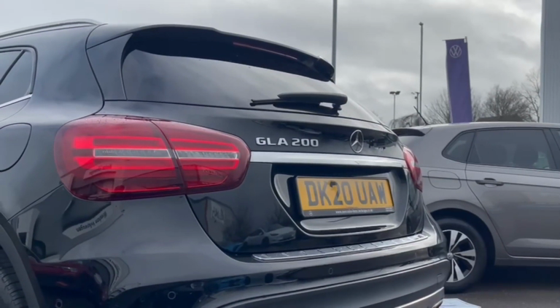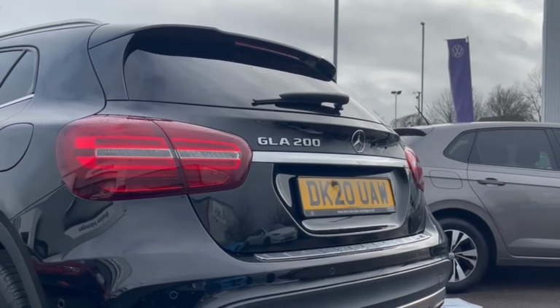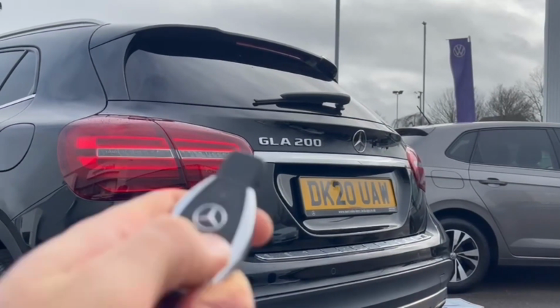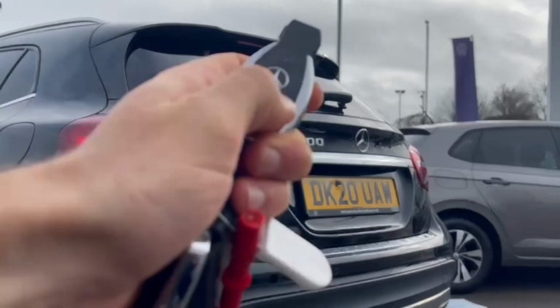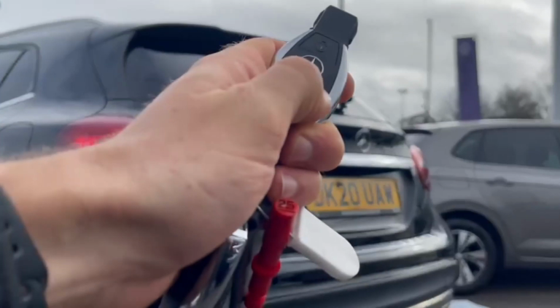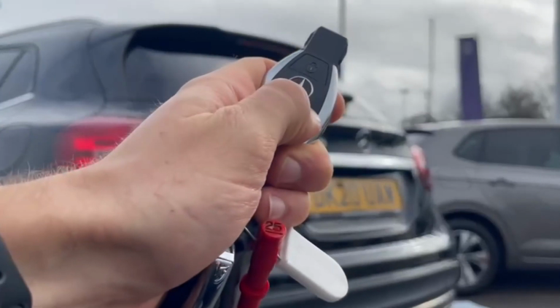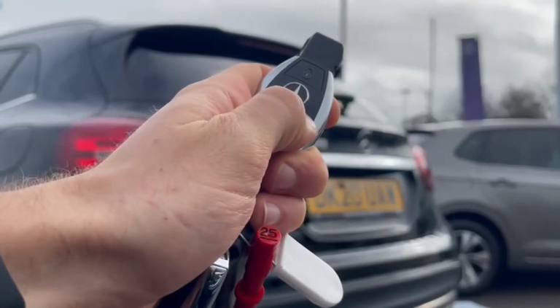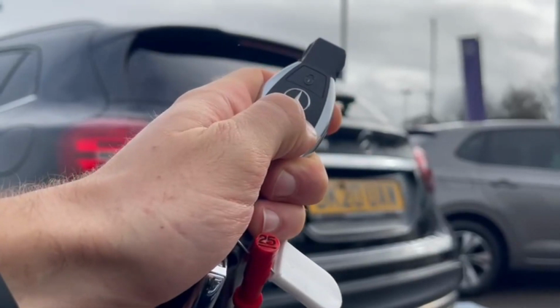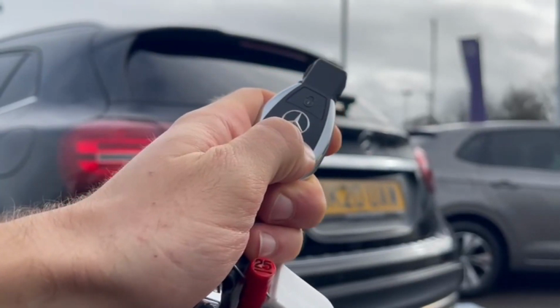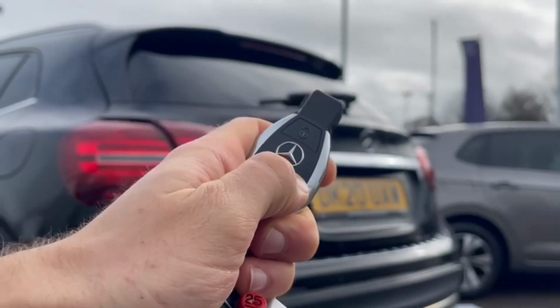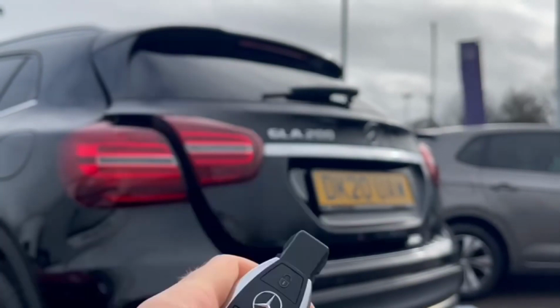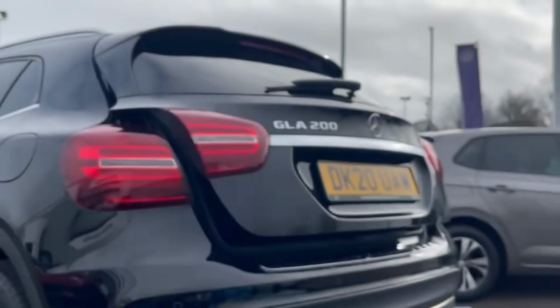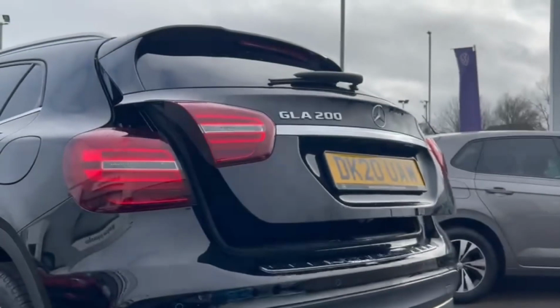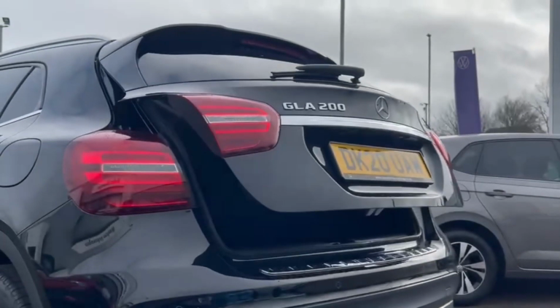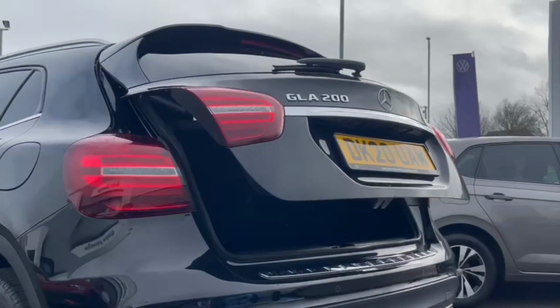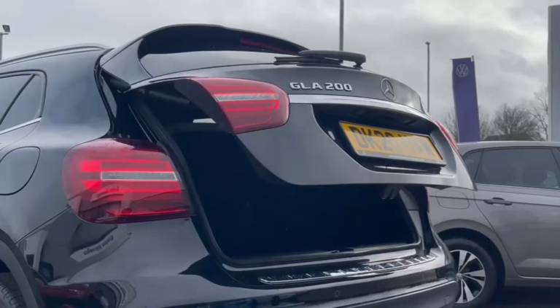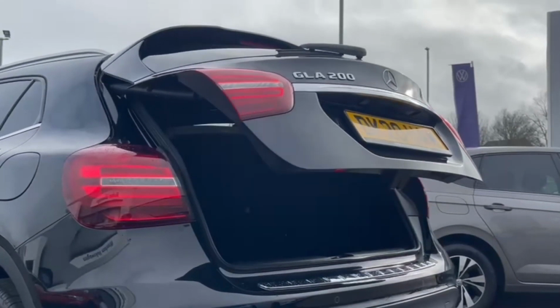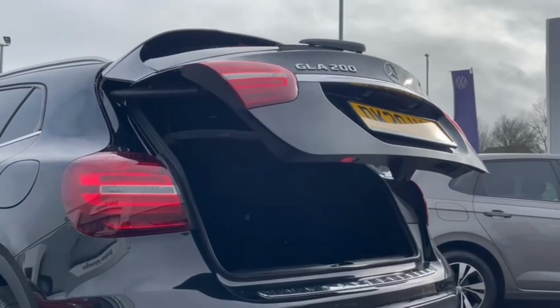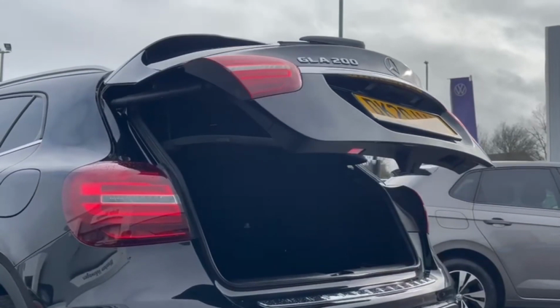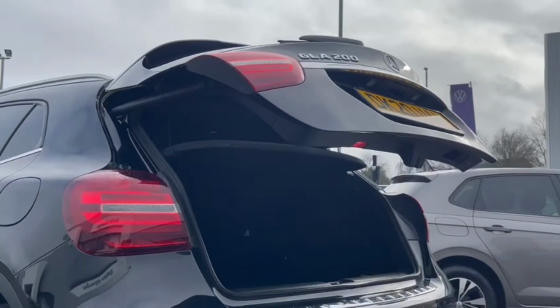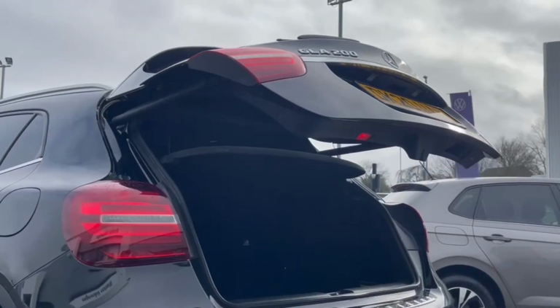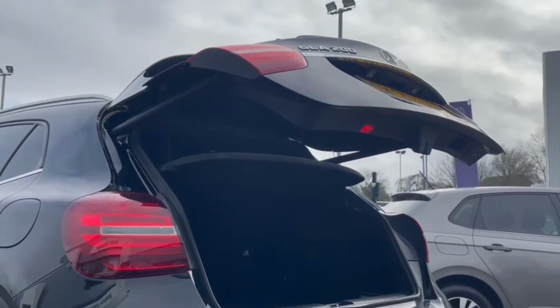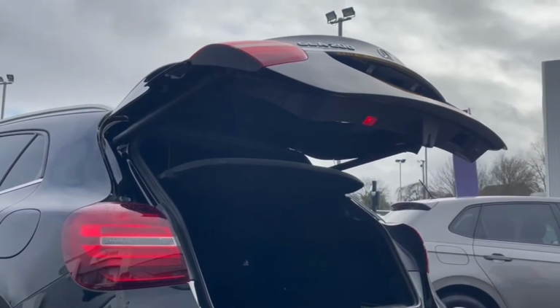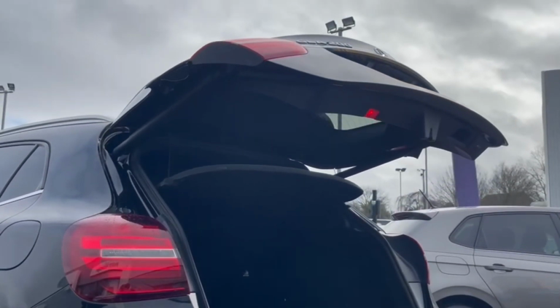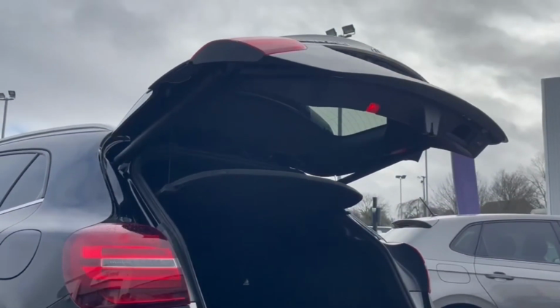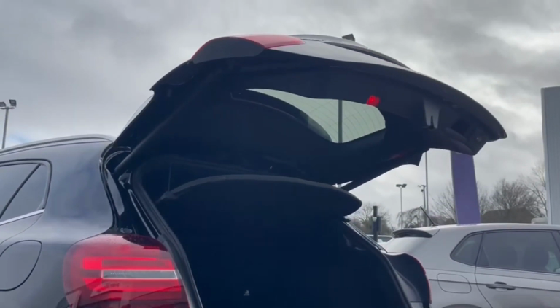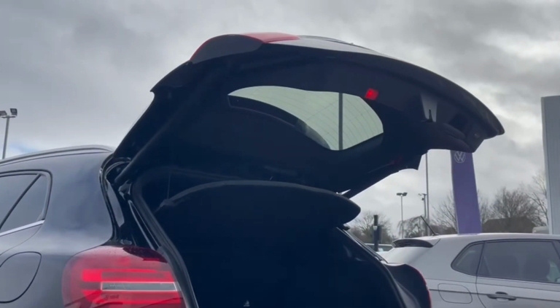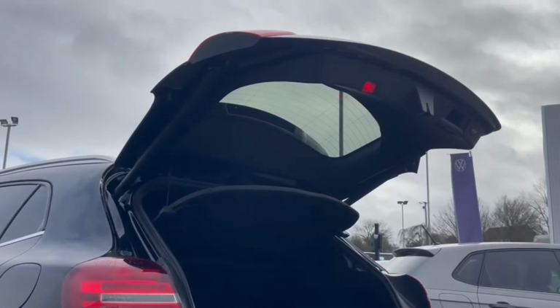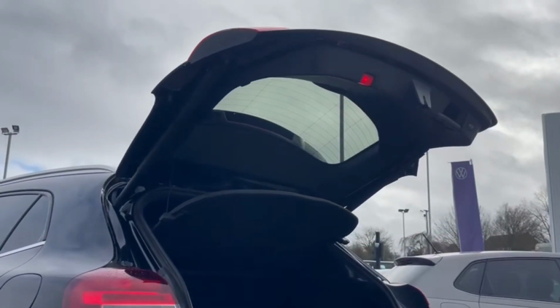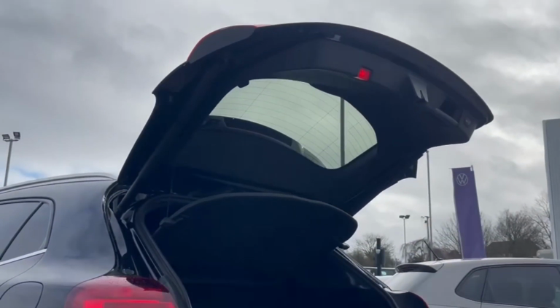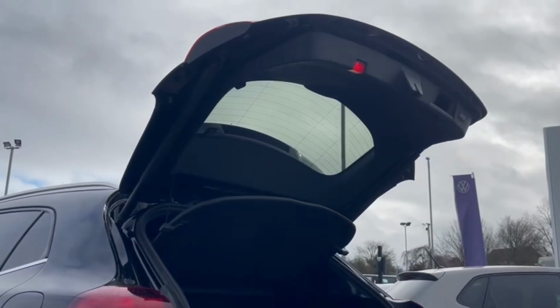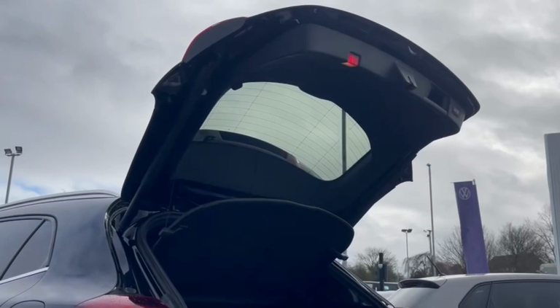Around the boot, you can open this via the key fob automatically, so you can get in nice and easily and don't have to lift it manually.